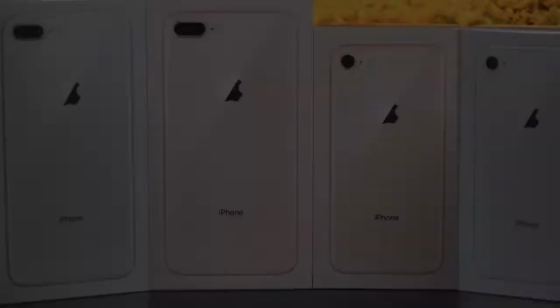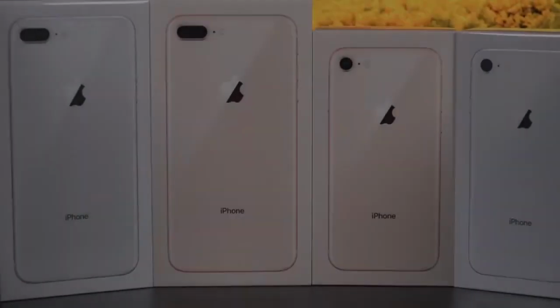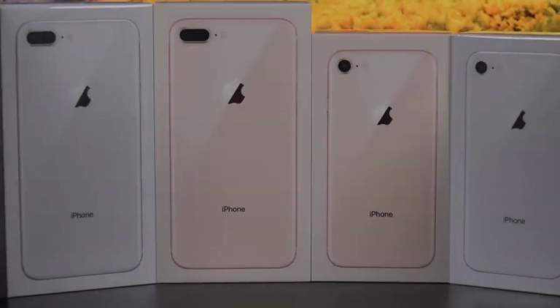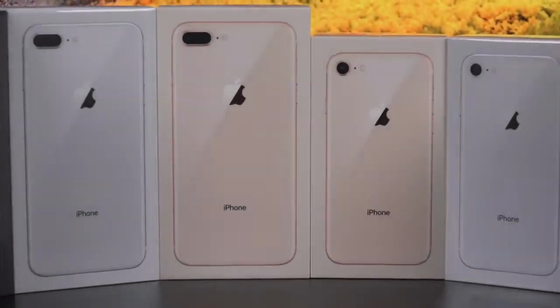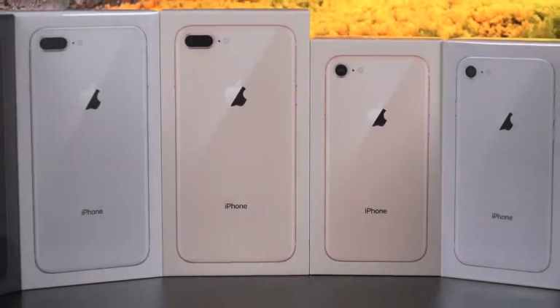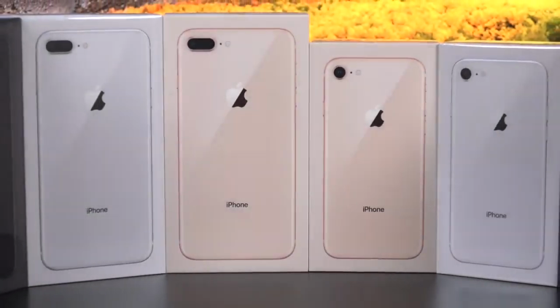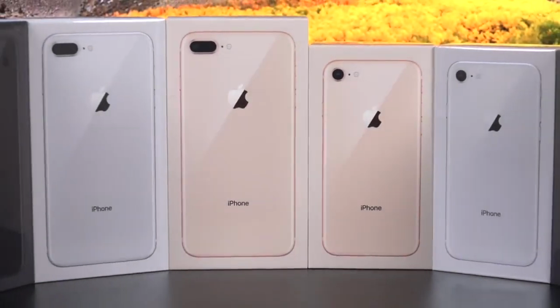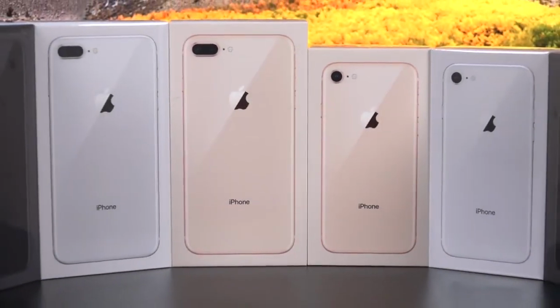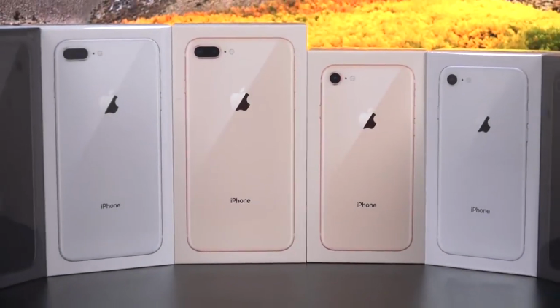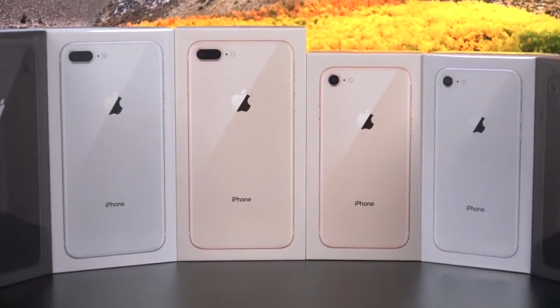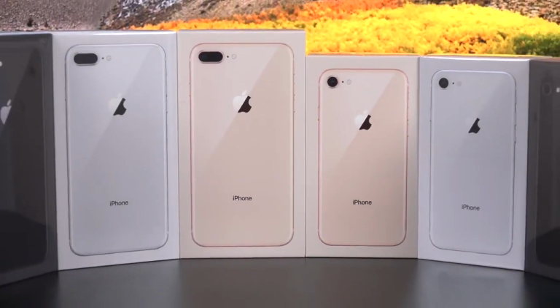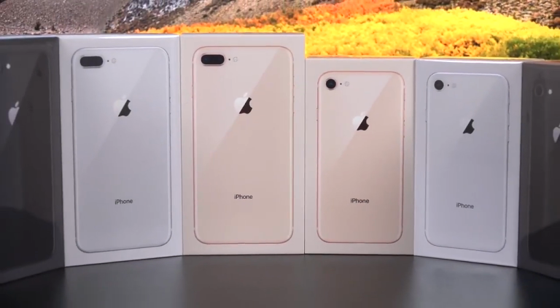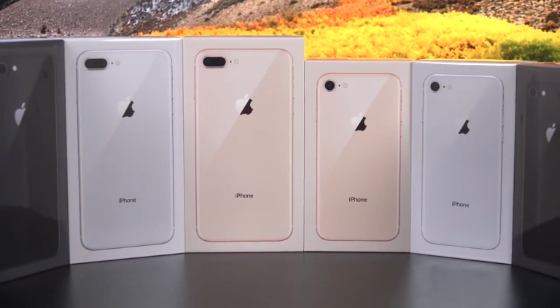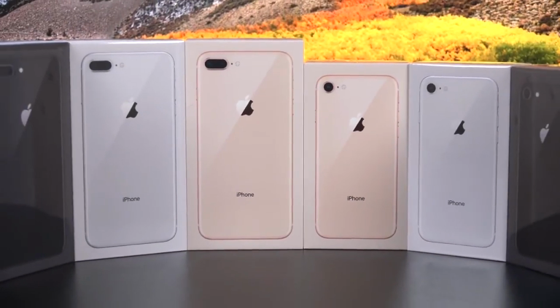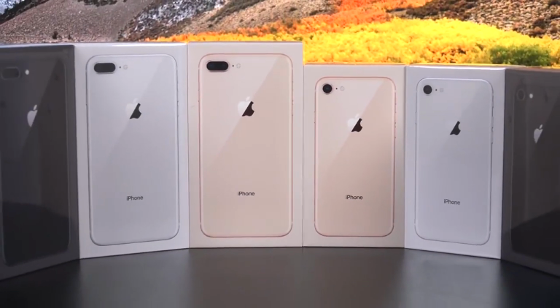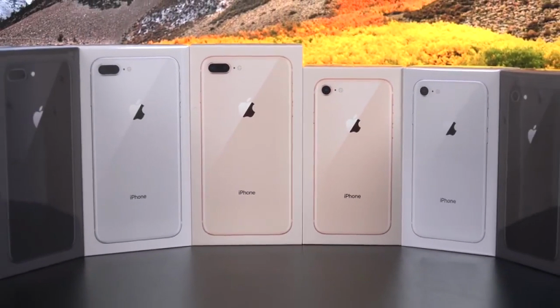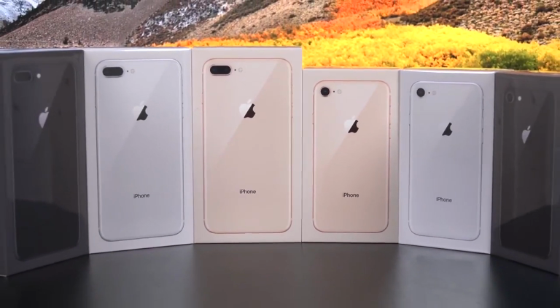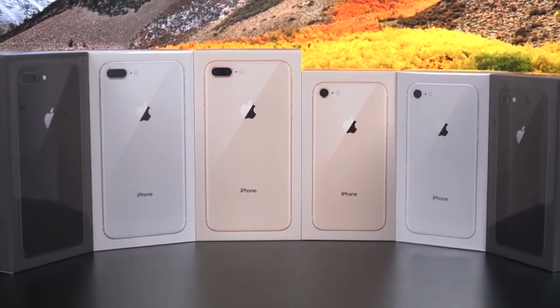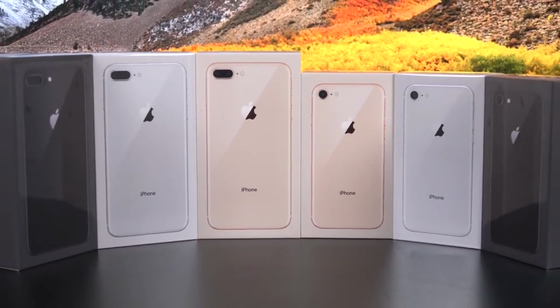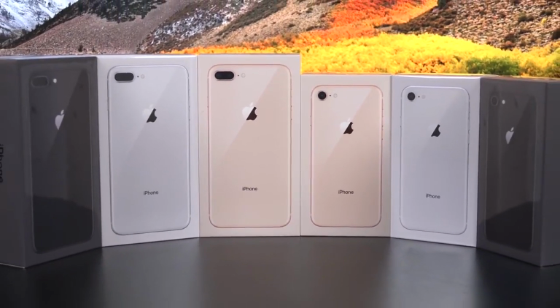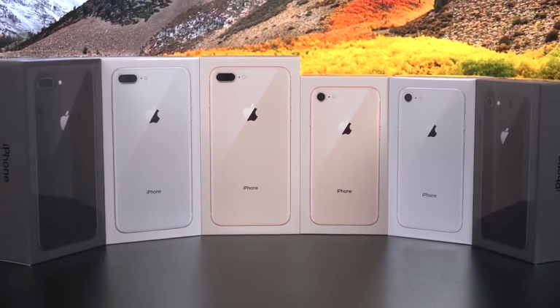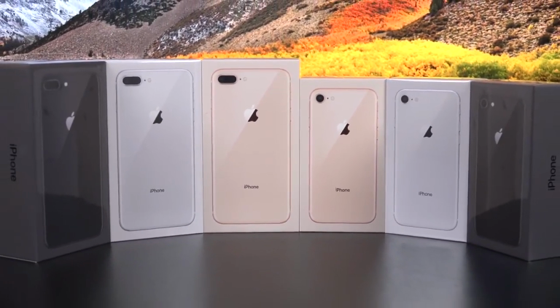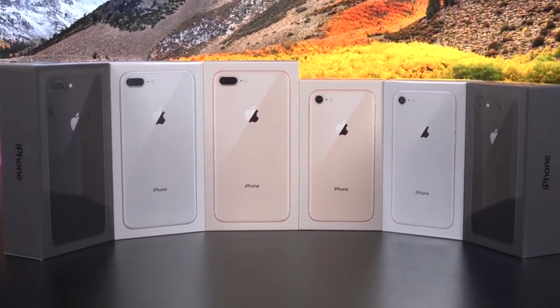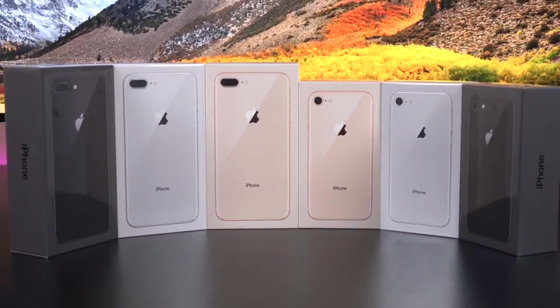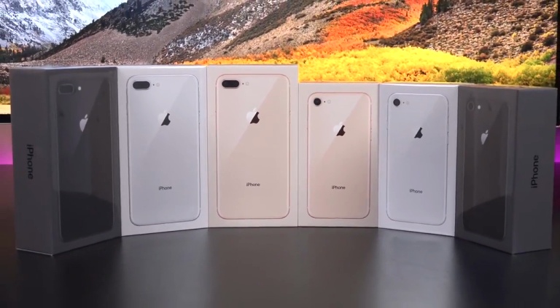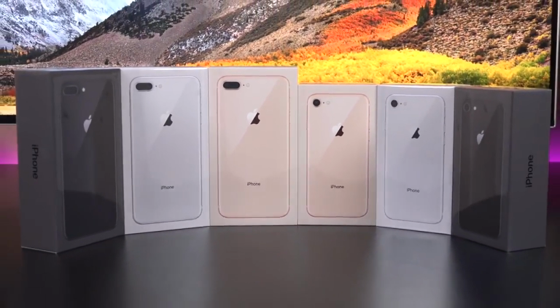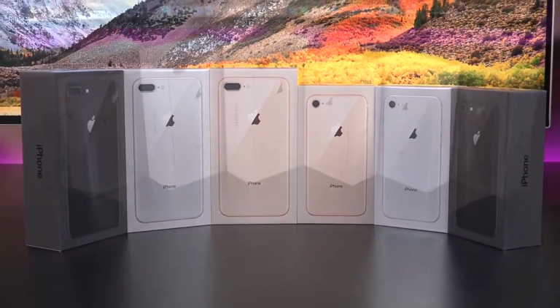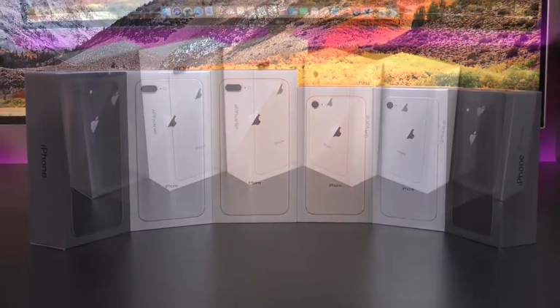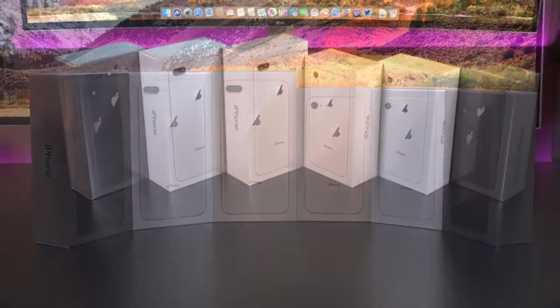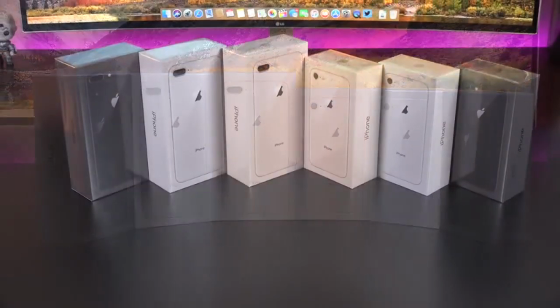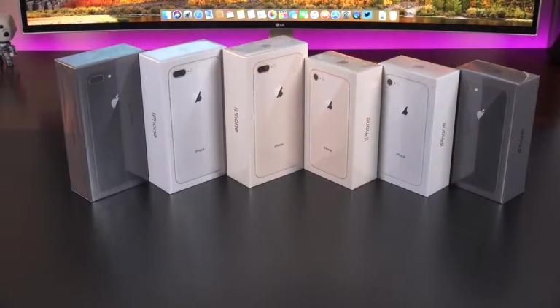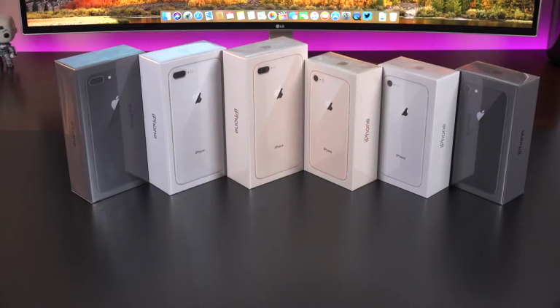What's up guys, Mike here, the Detroit Borg, and today we're checking out the iPhone 8 and the 8 Plus.